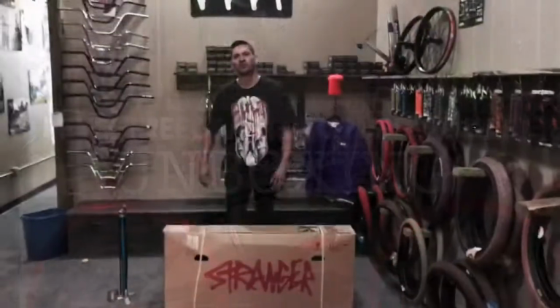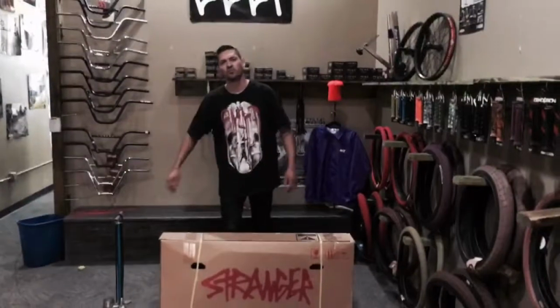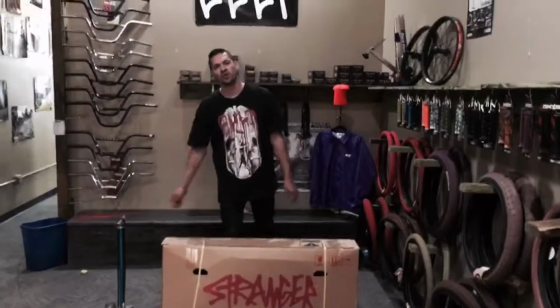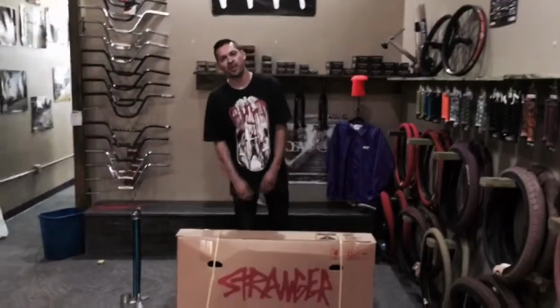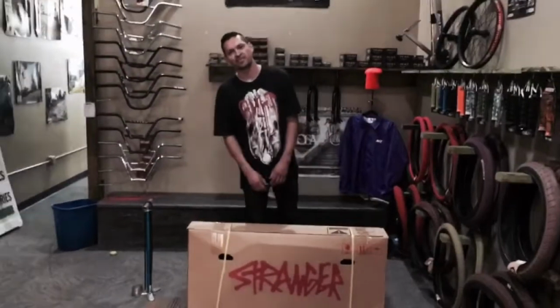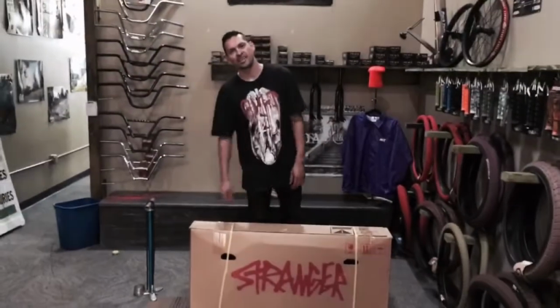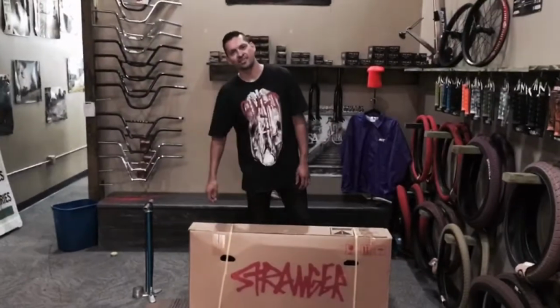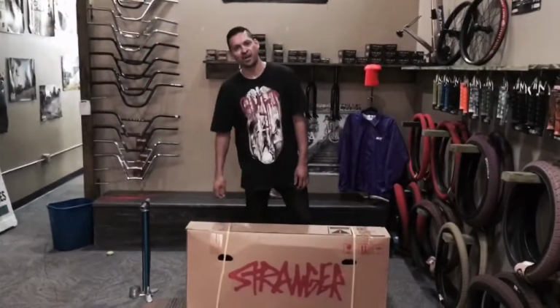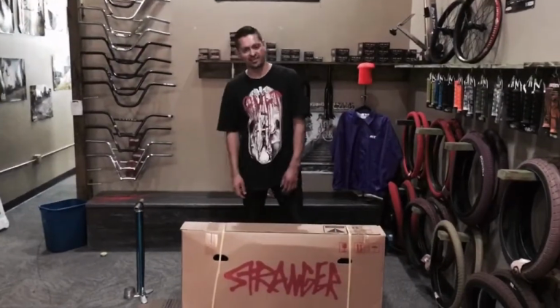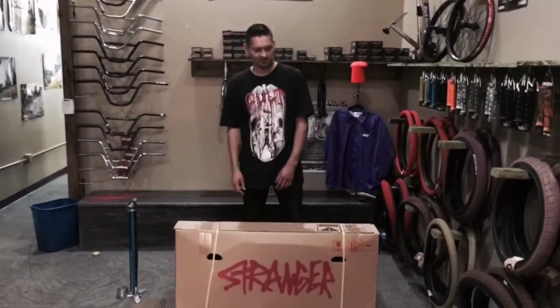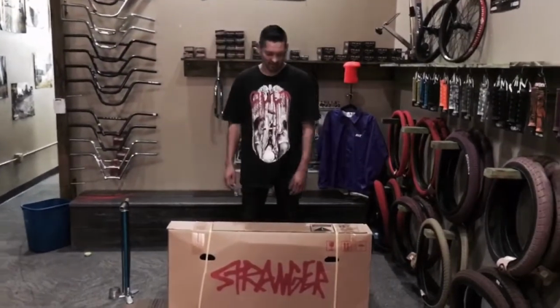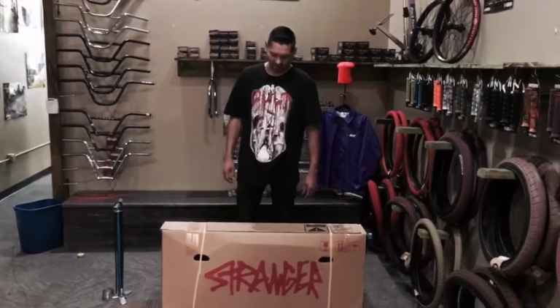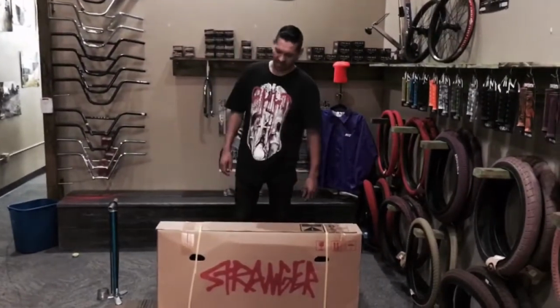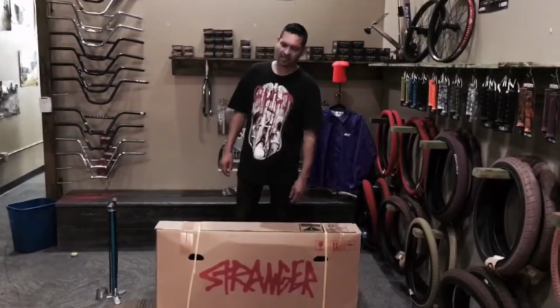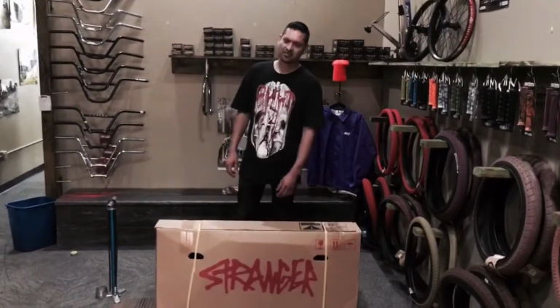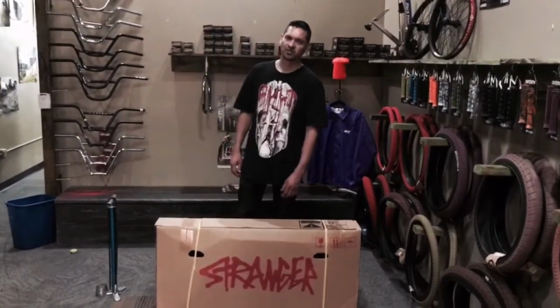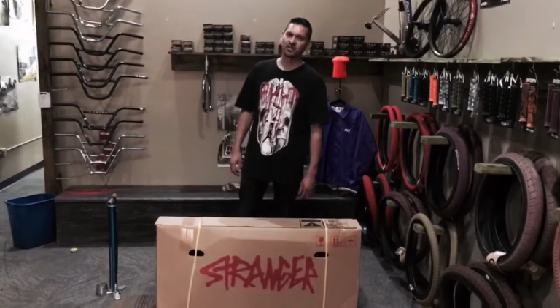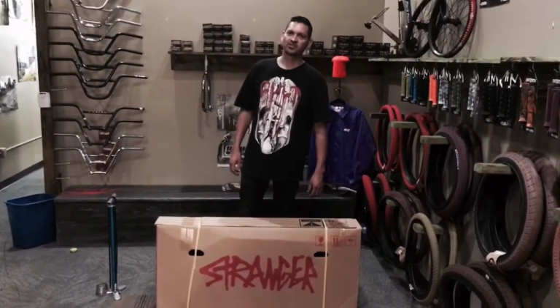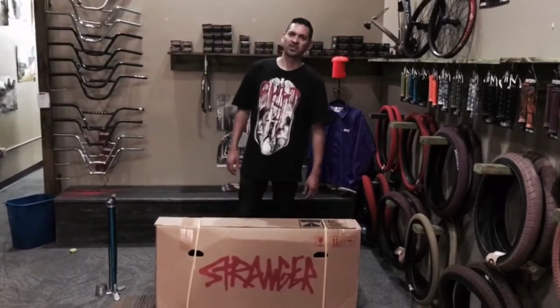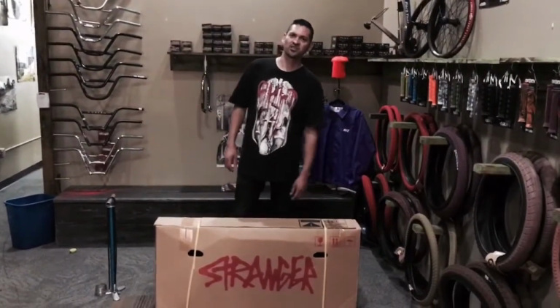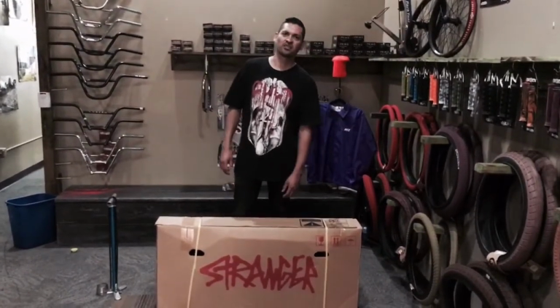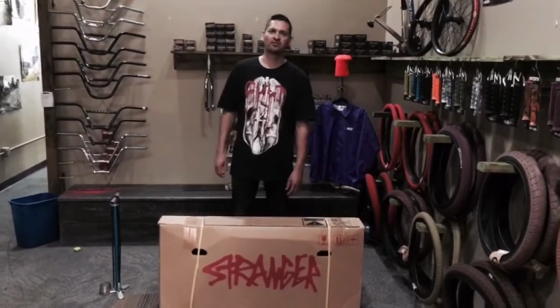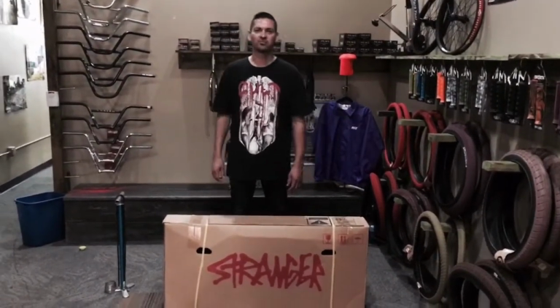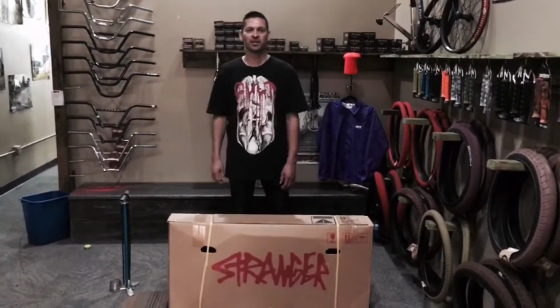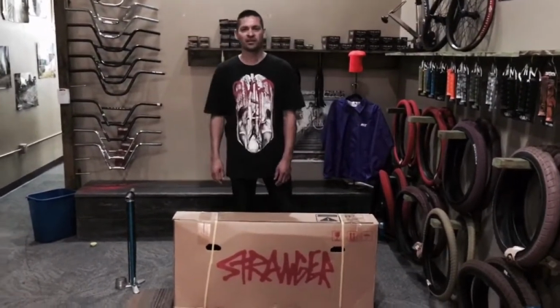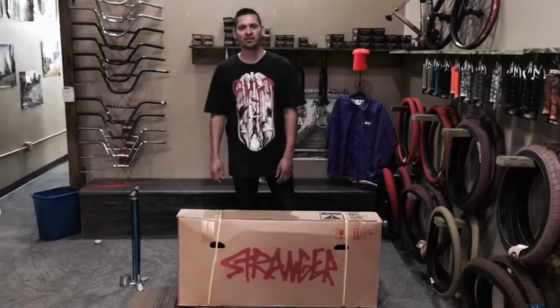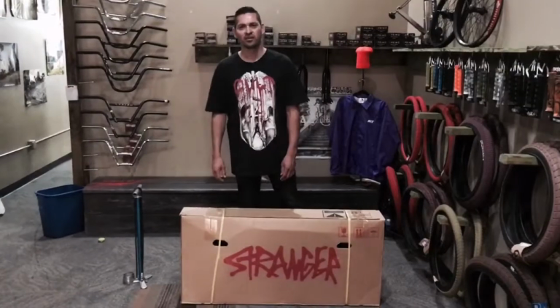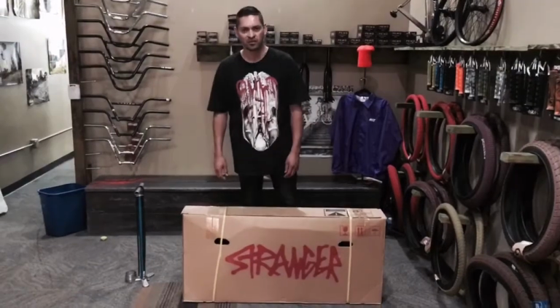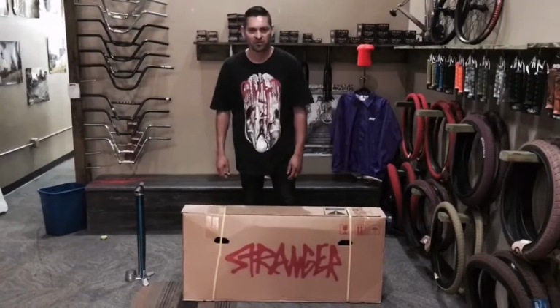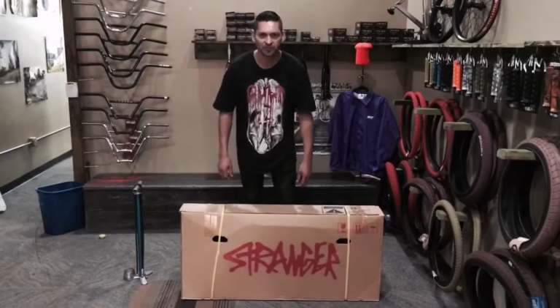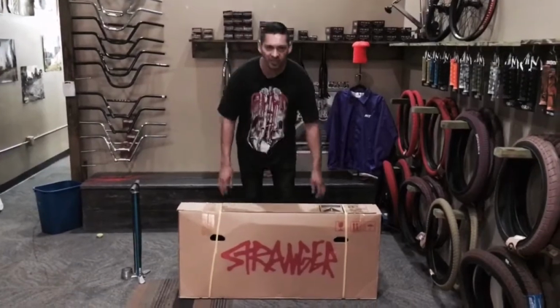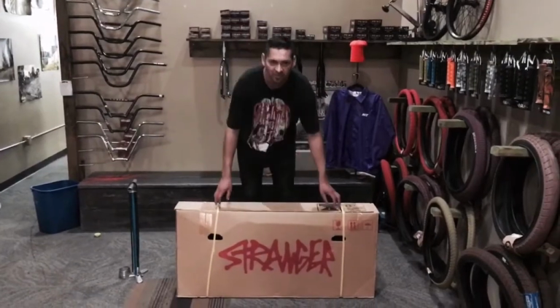Welcome back to Stax Unboxing. Today we're going to do a Stranger Level Complete with the Free Coaster.